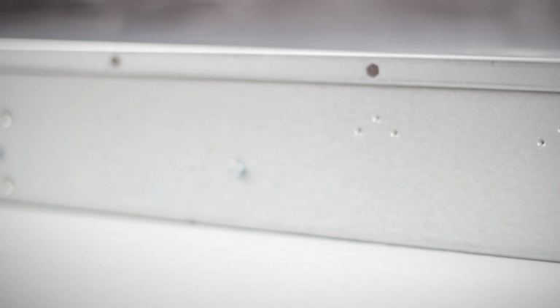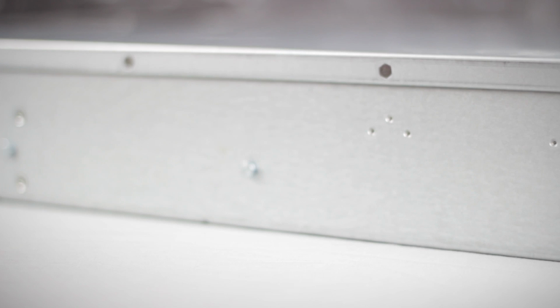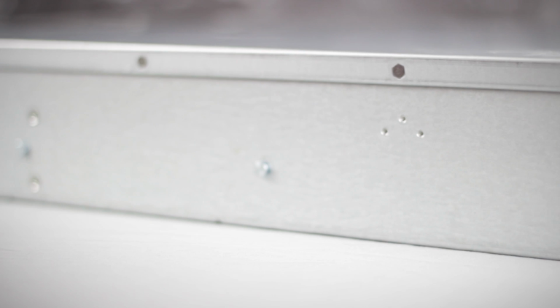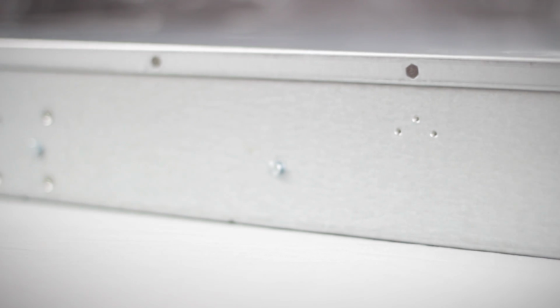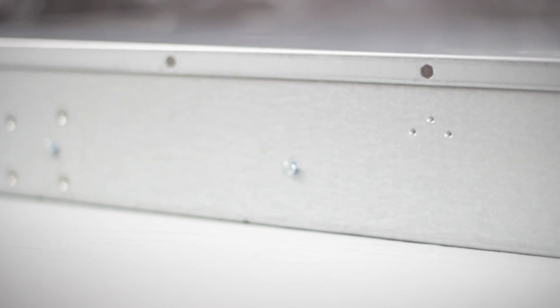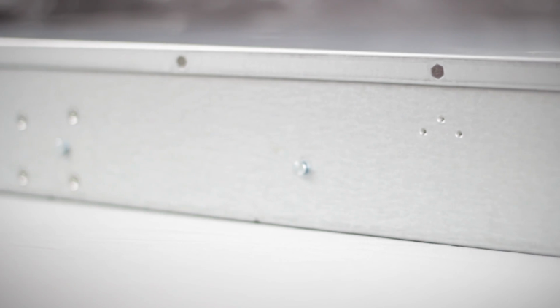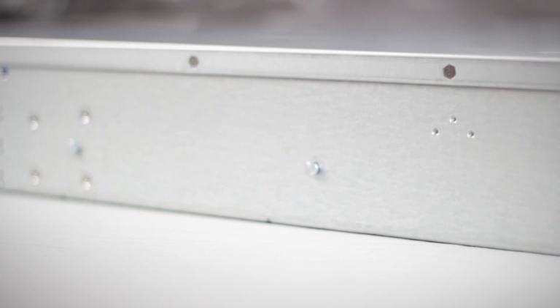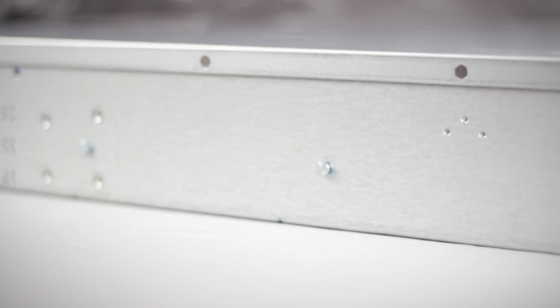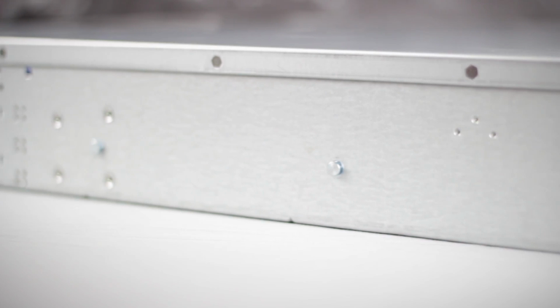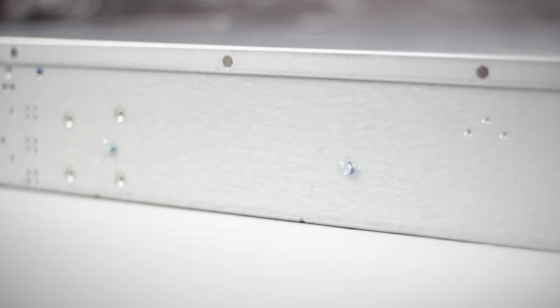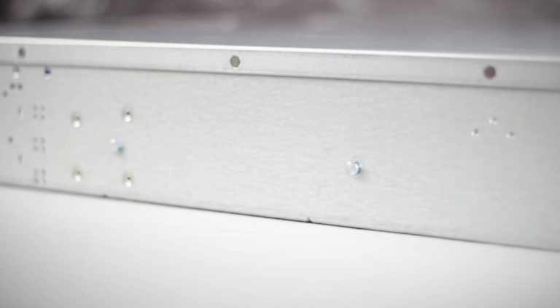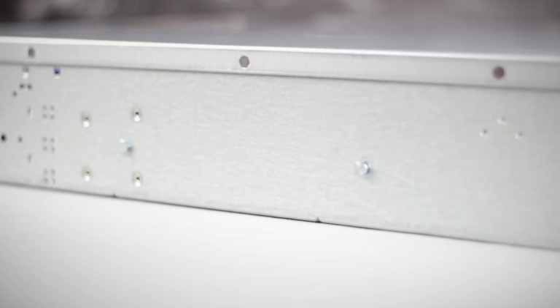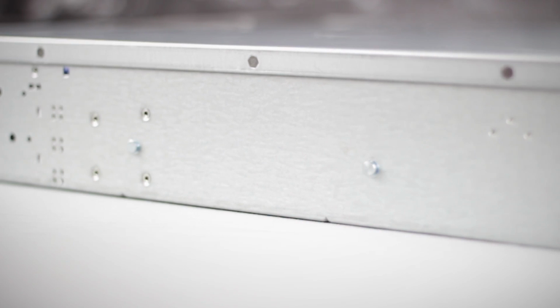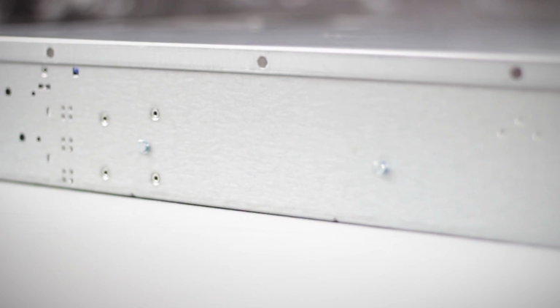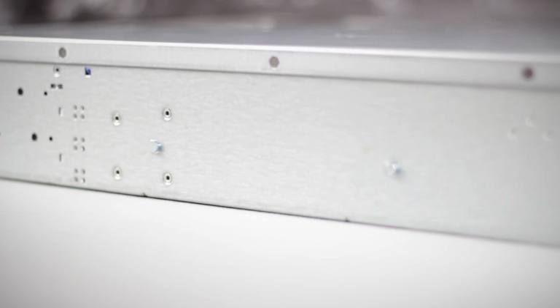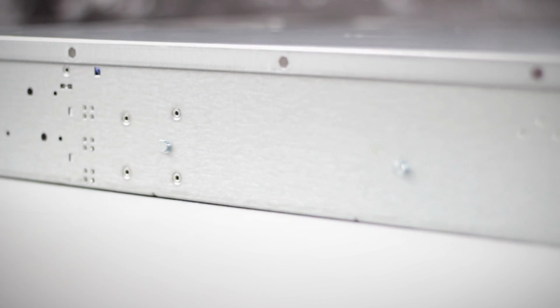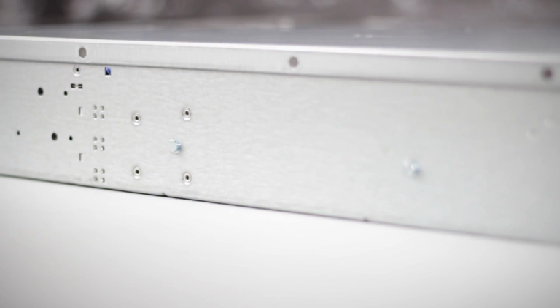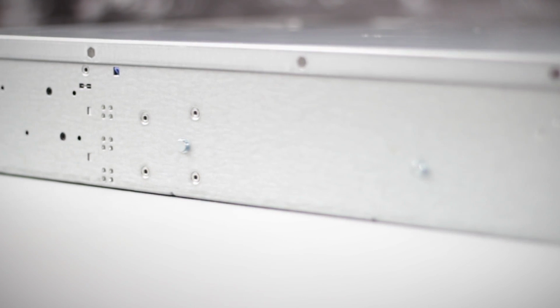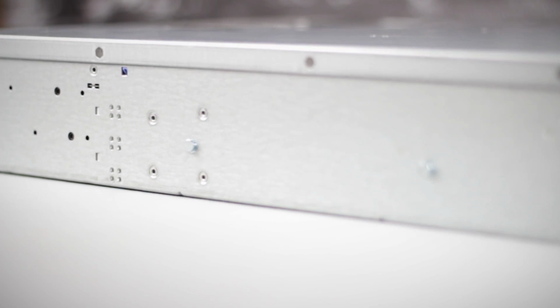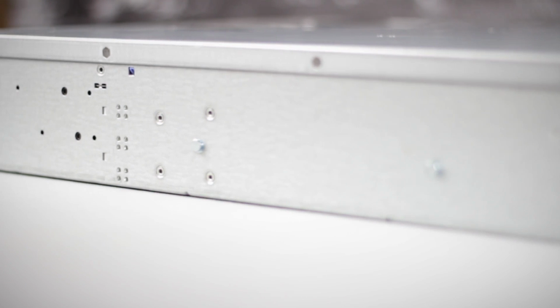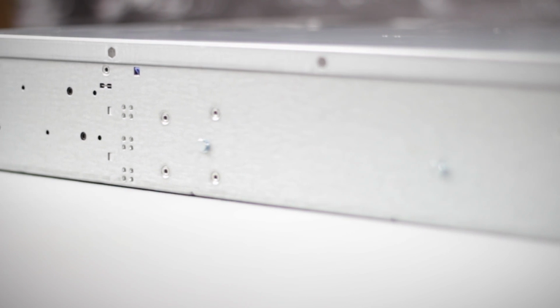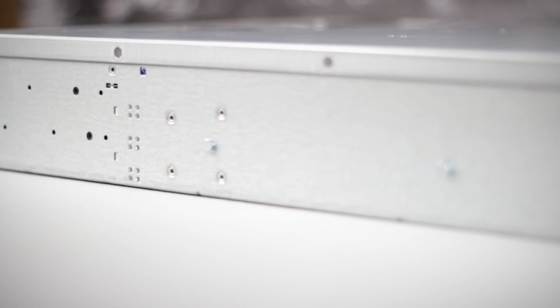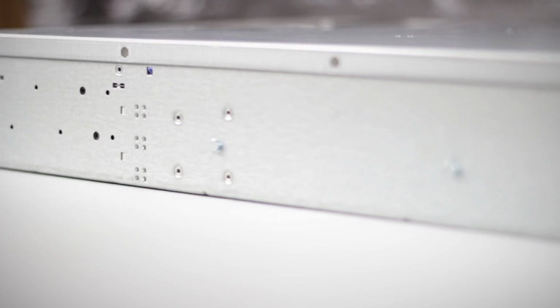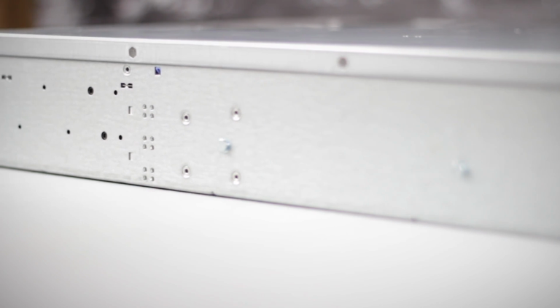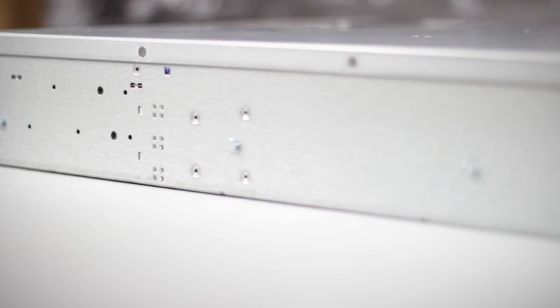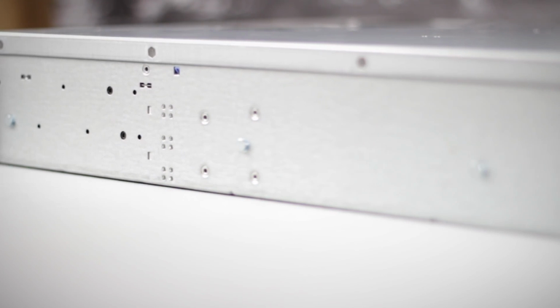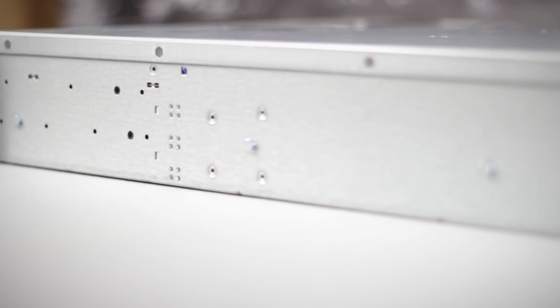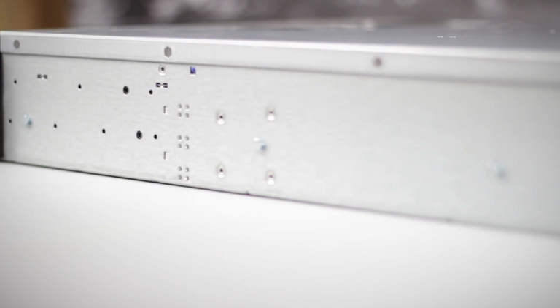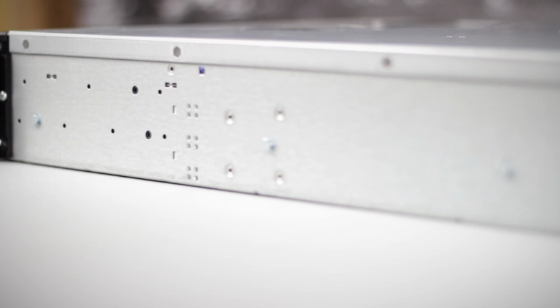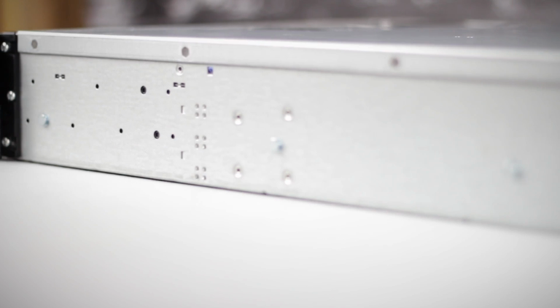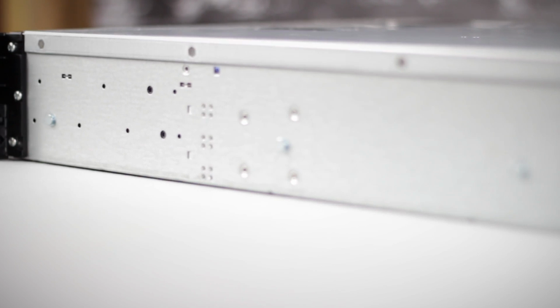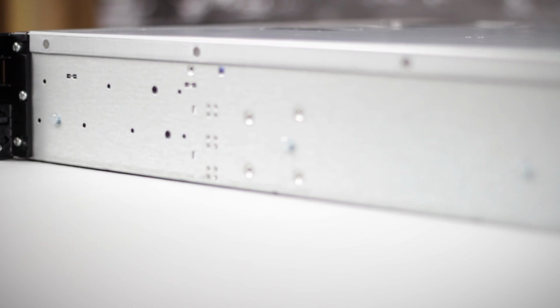On the side are lugs for a rail kit, when the server needs to be installed in a server rack.